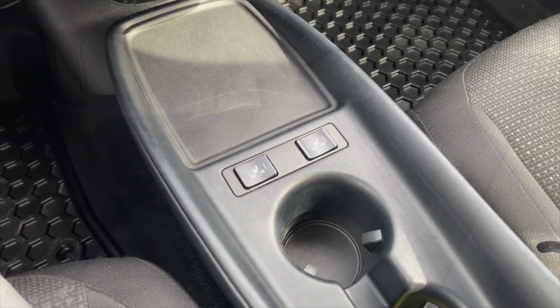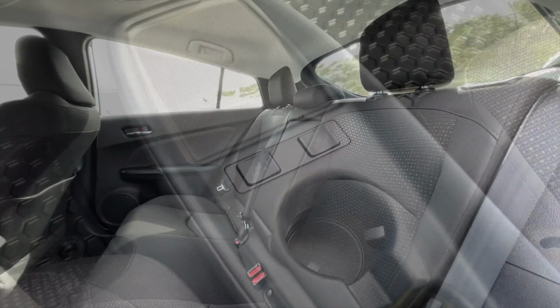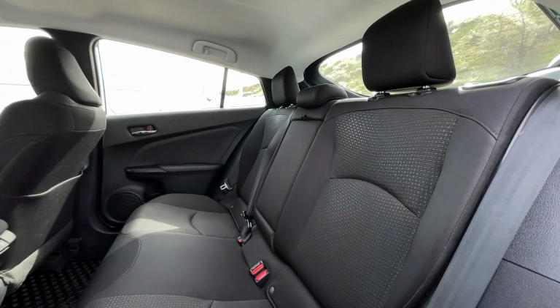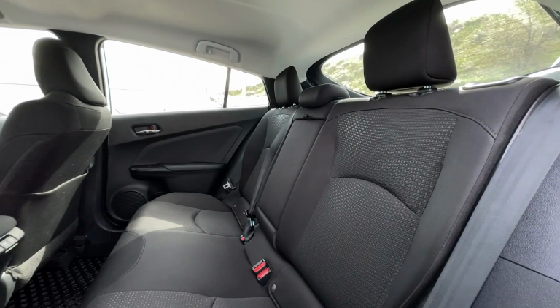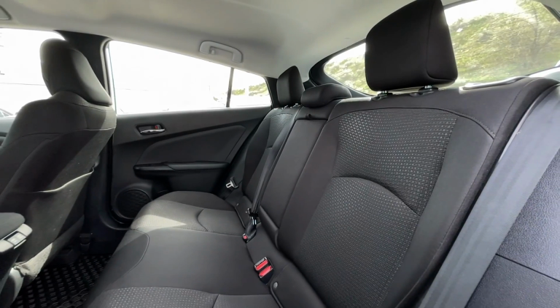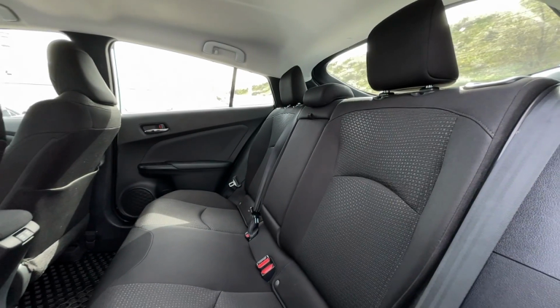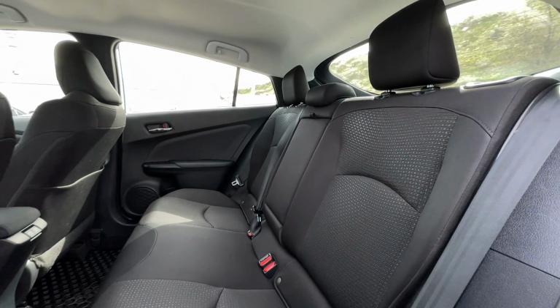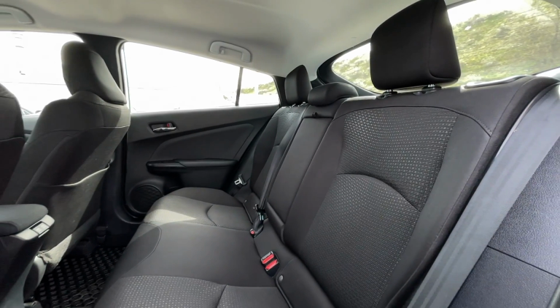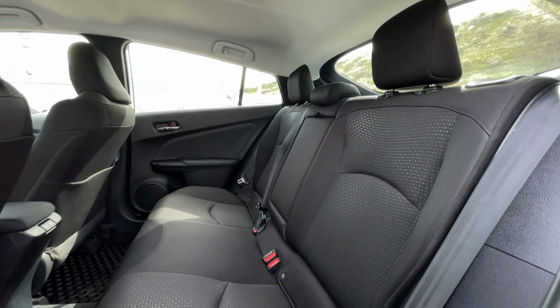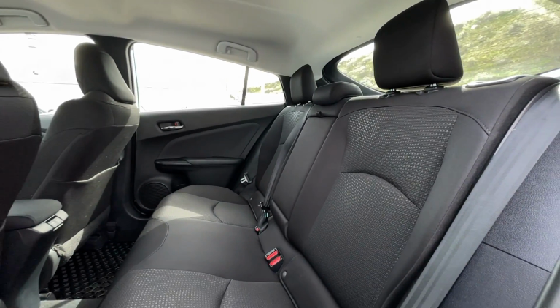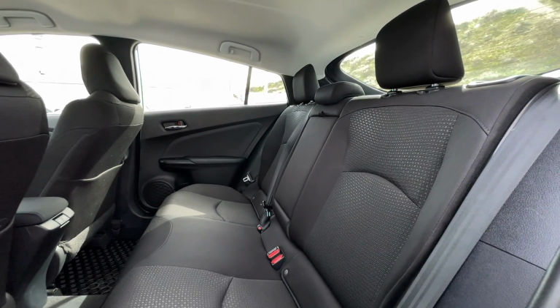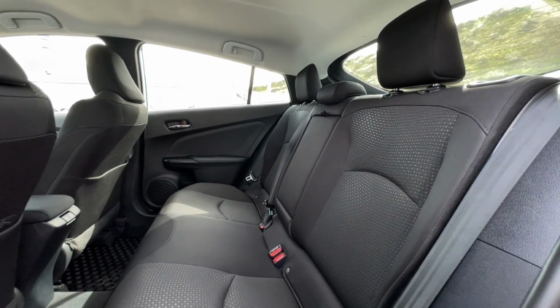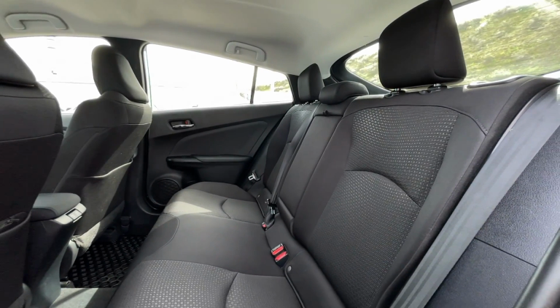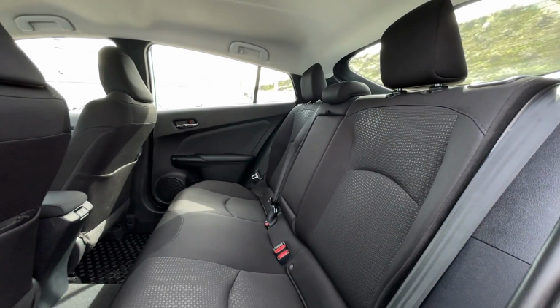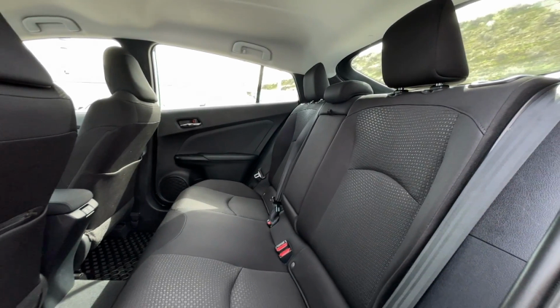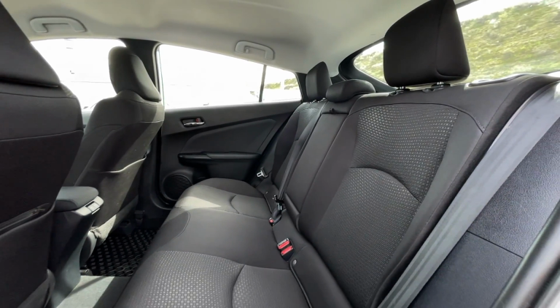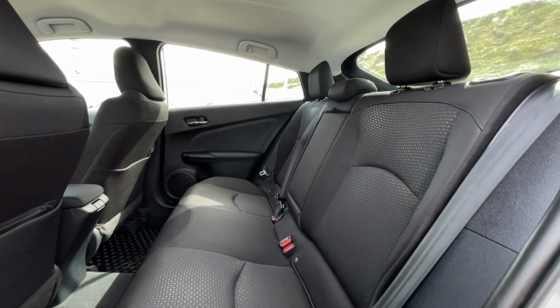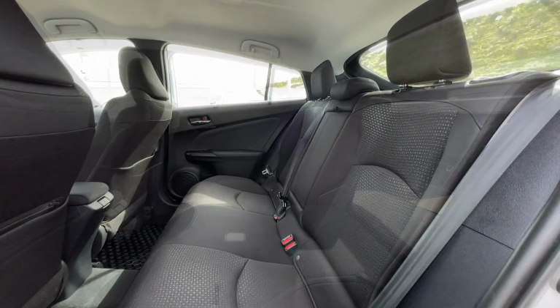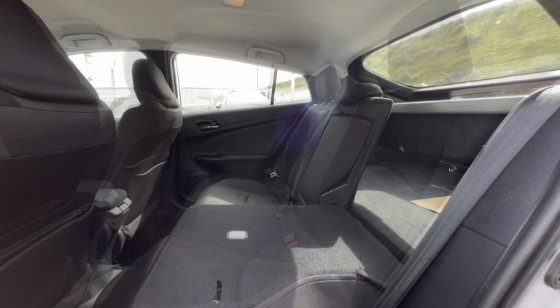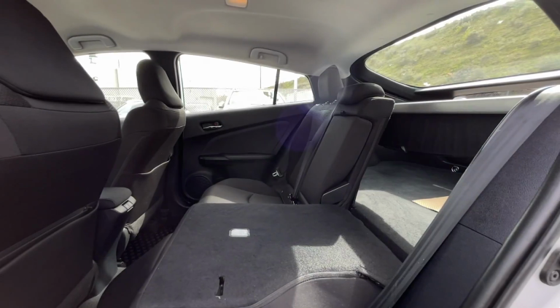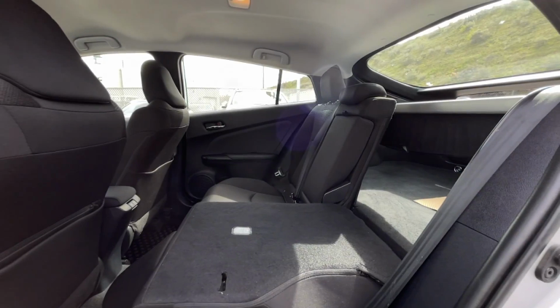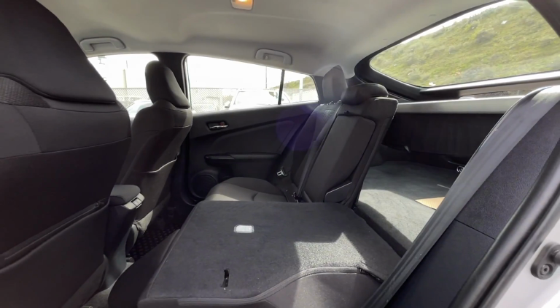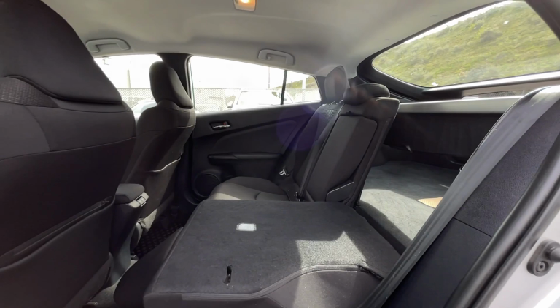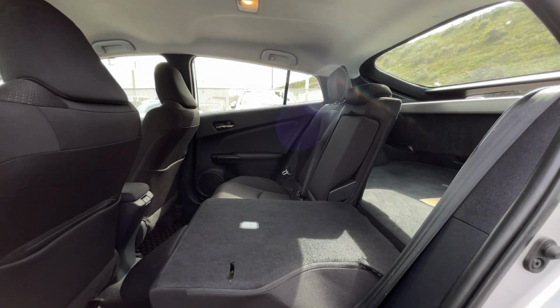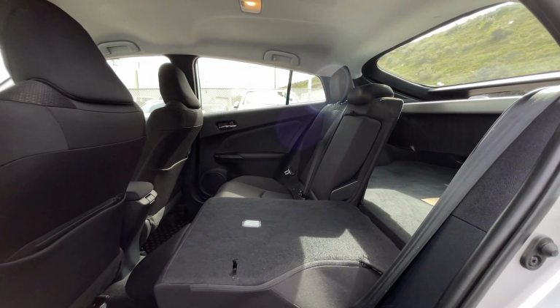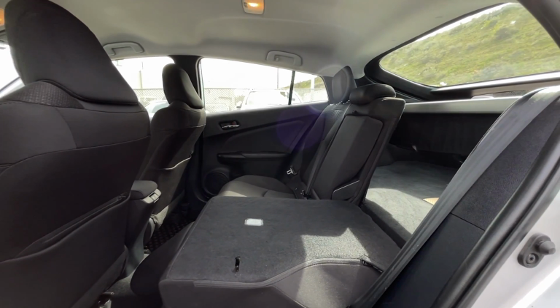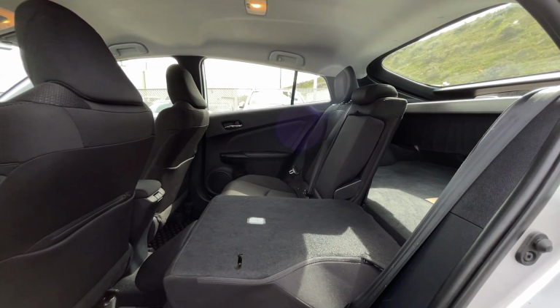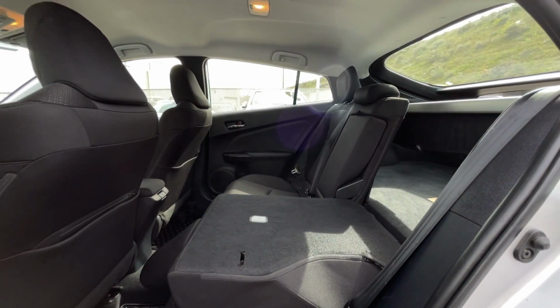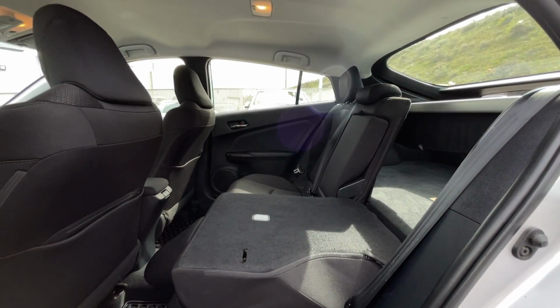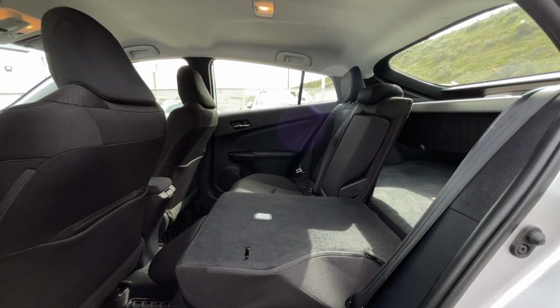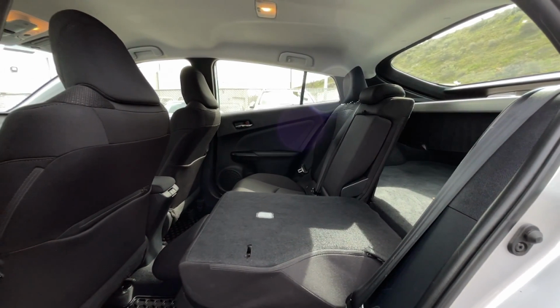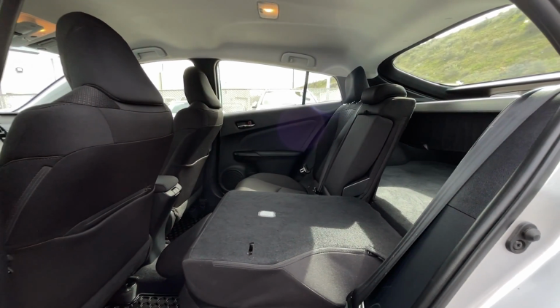This is a five passenger vehicle, so here's a quick view of the back seats. These back seats do fold down if you need that extra trunk storage room in the back.